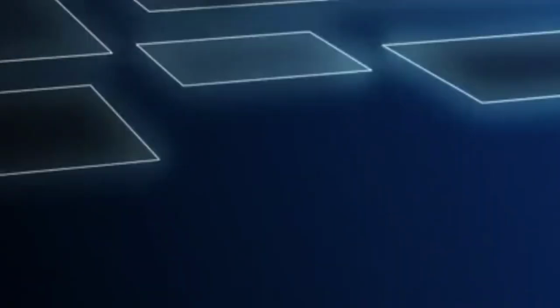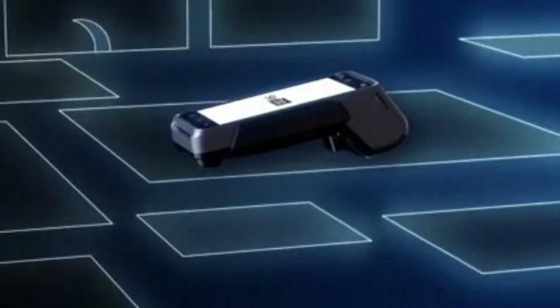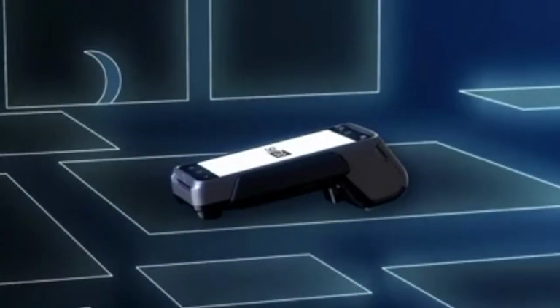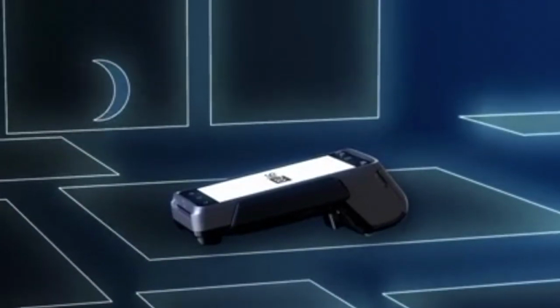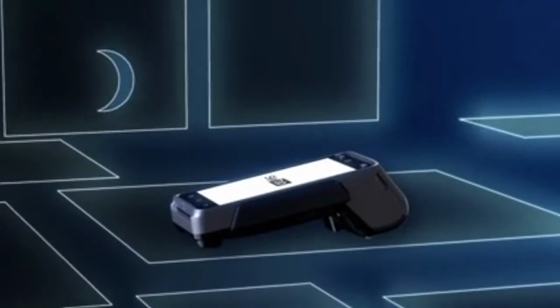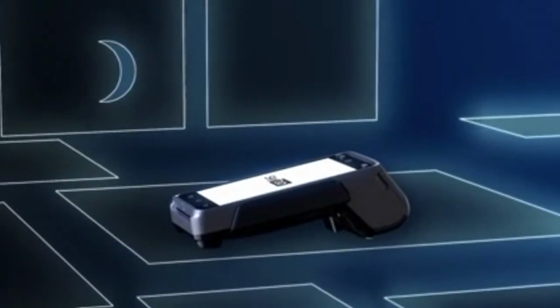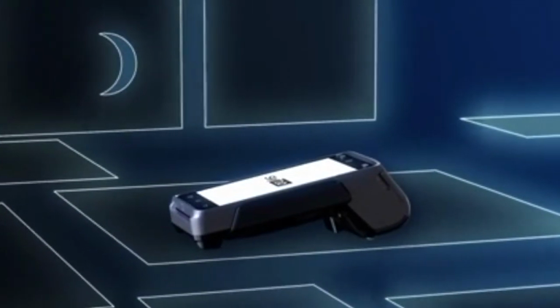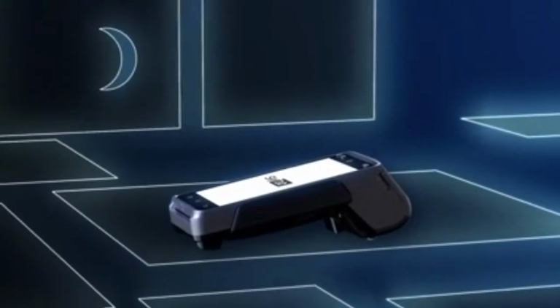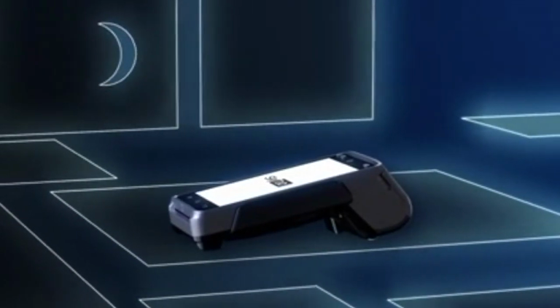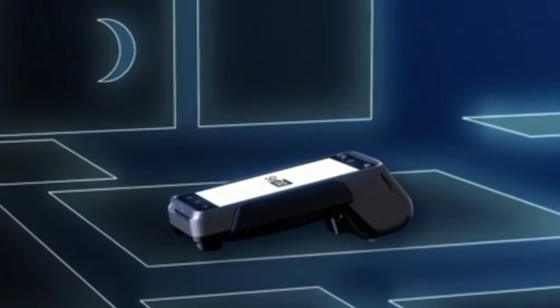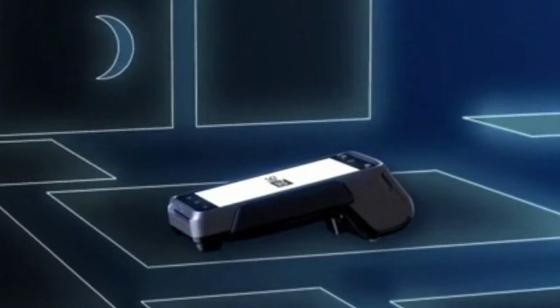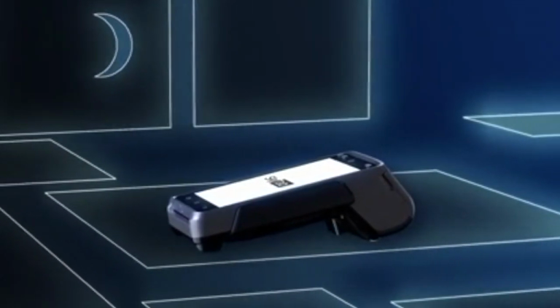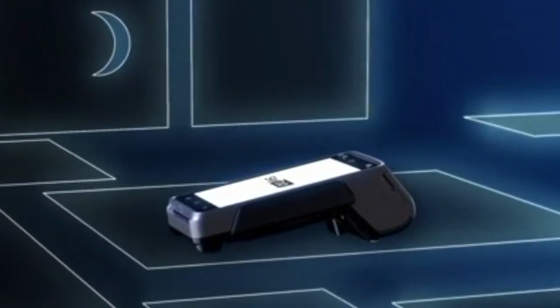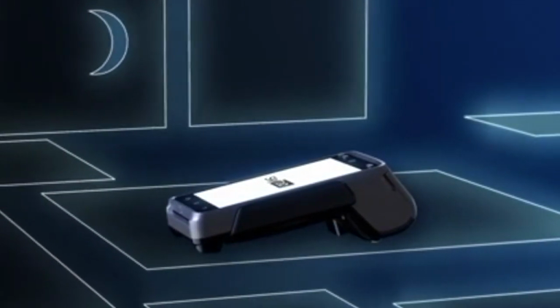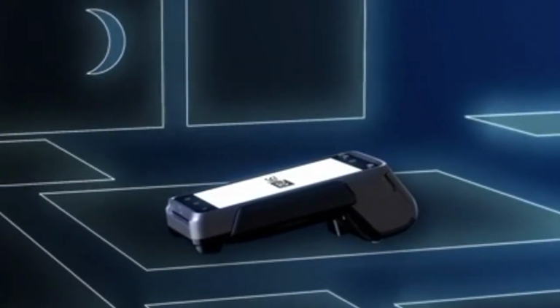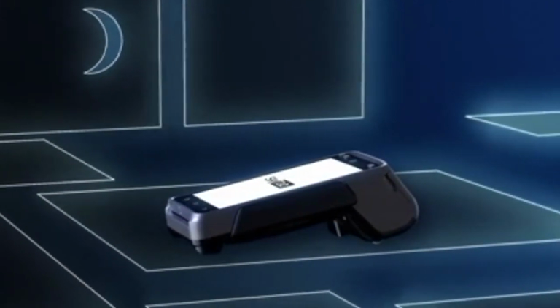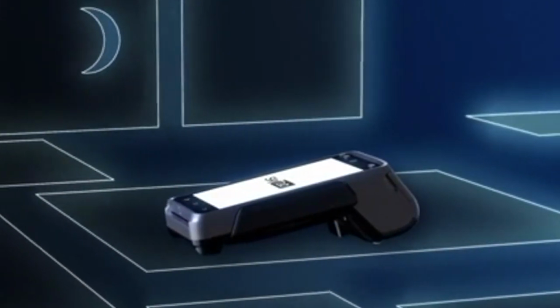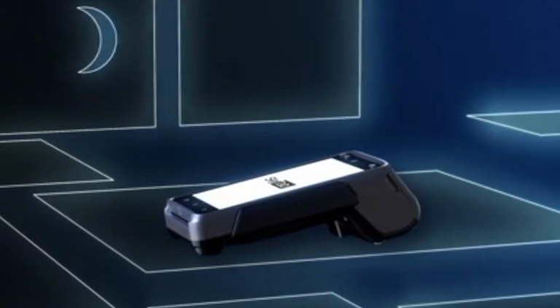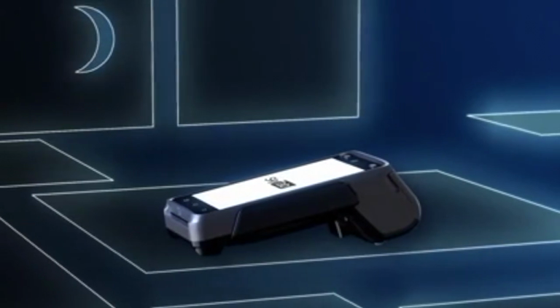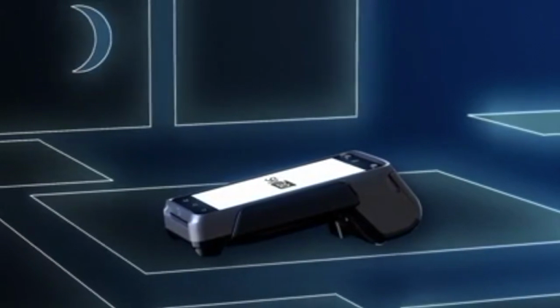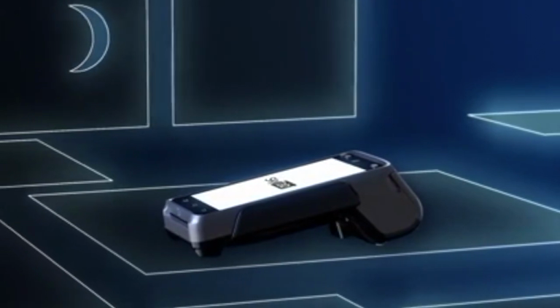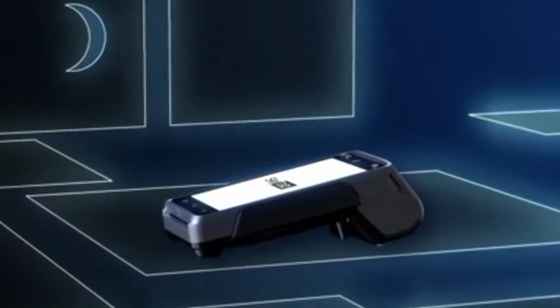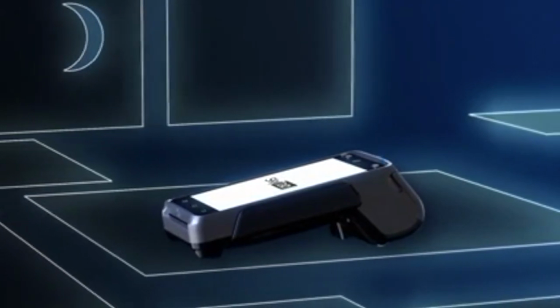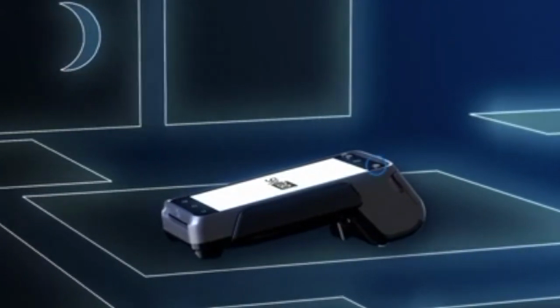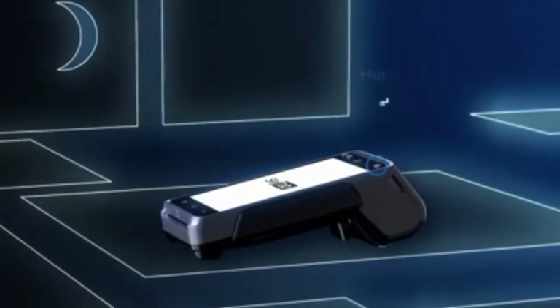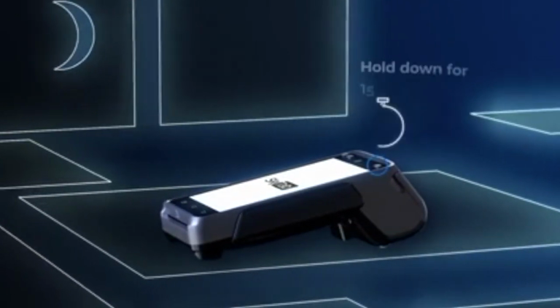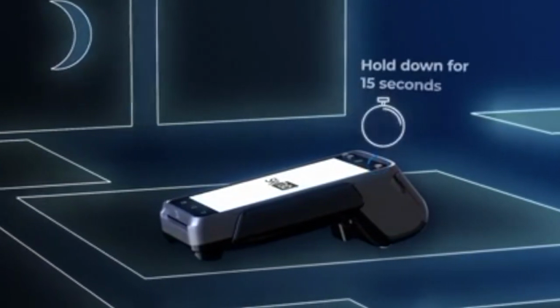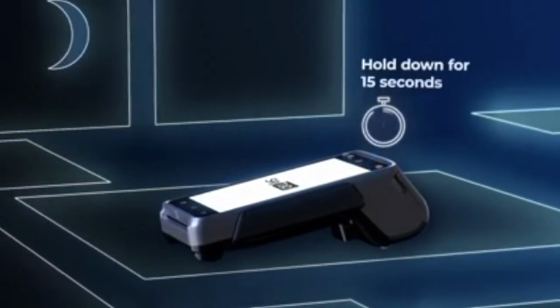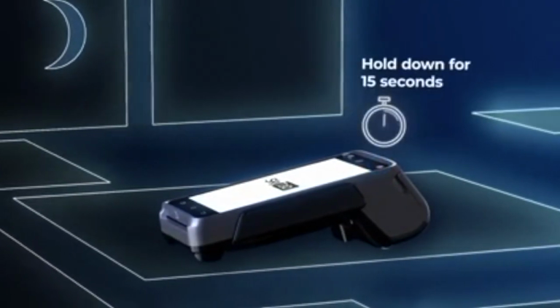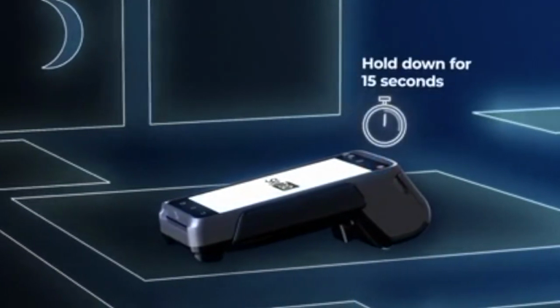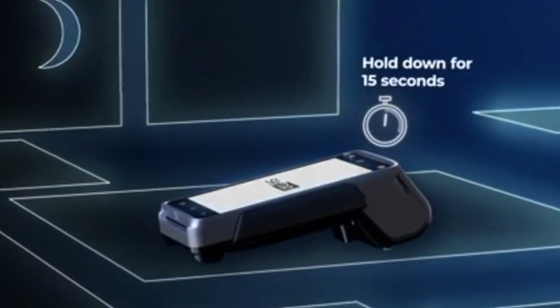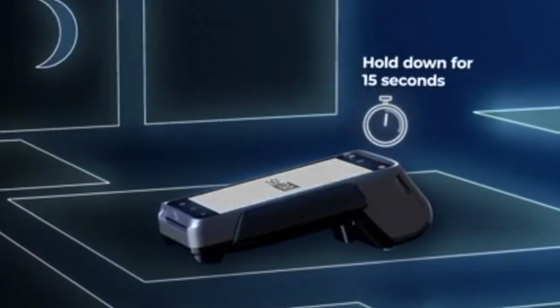It's not necessary to power down at the end of the day, but if you choose to, simply hold the power button down for 15 to 20 seconds.